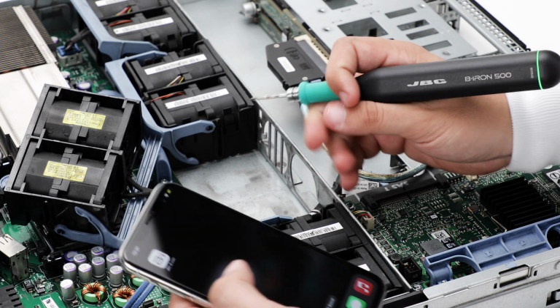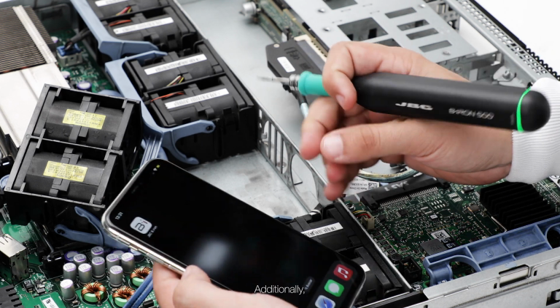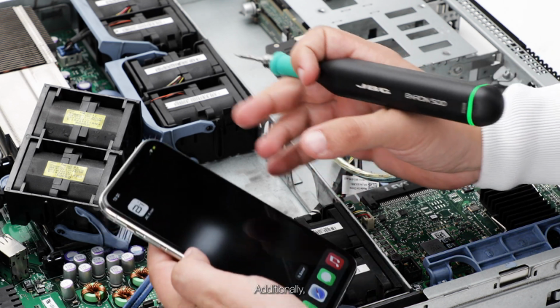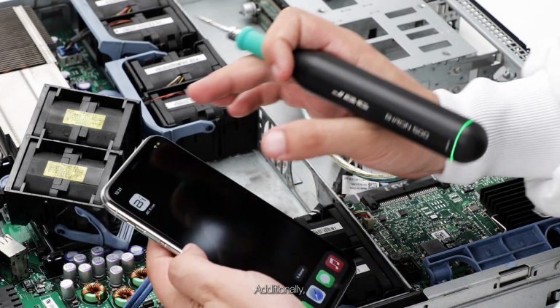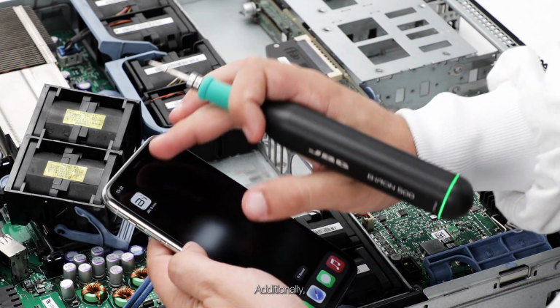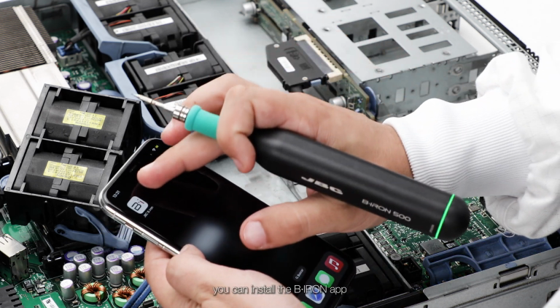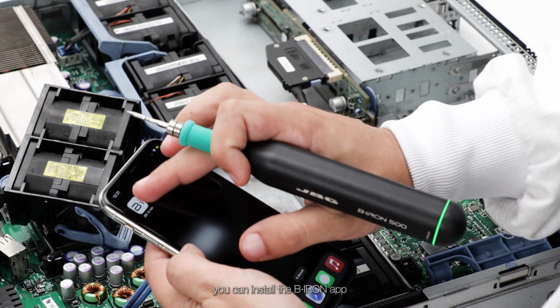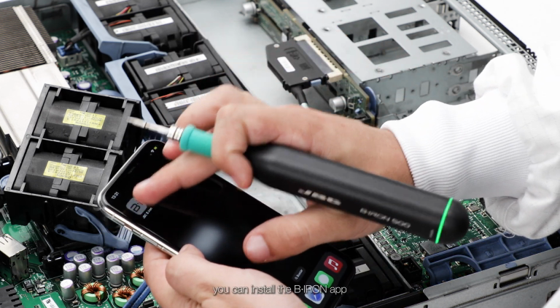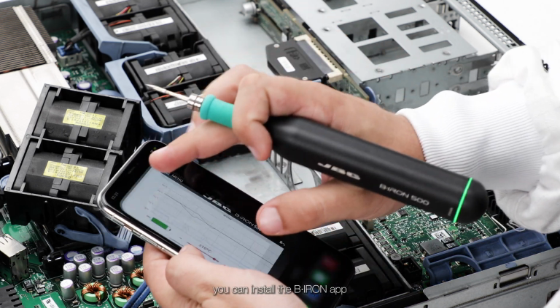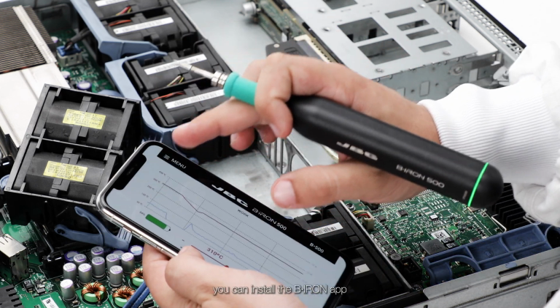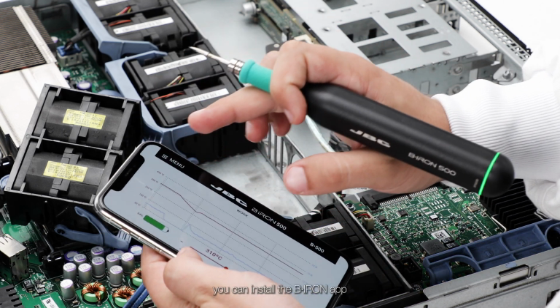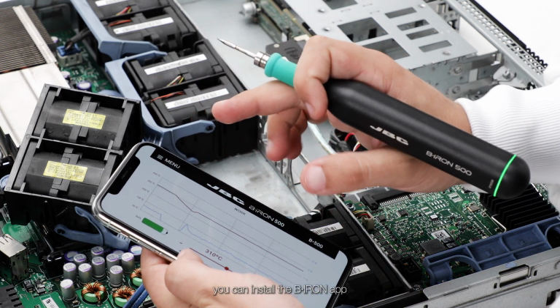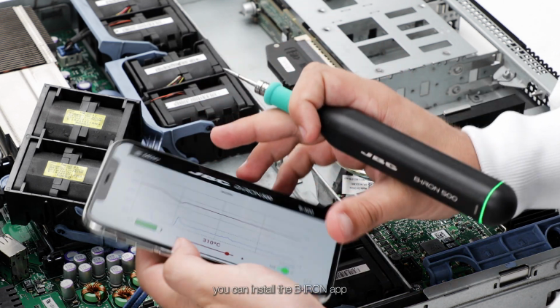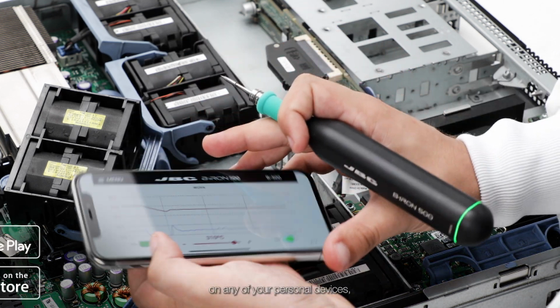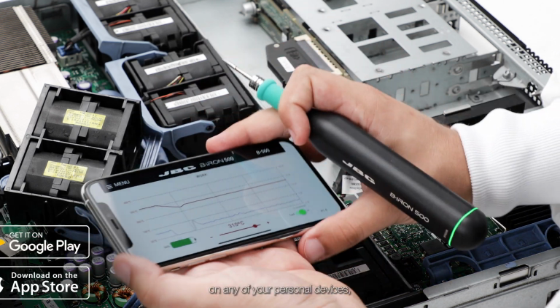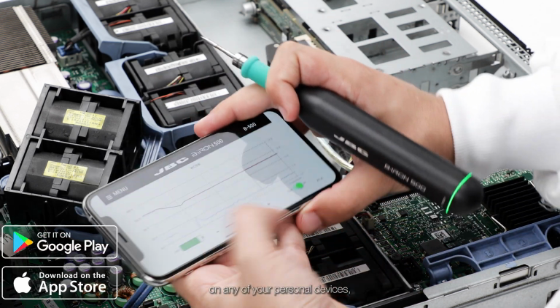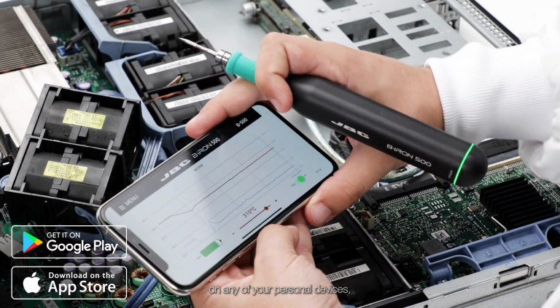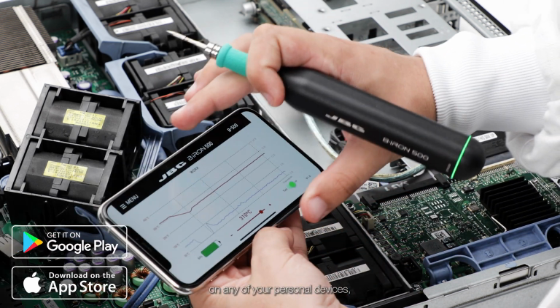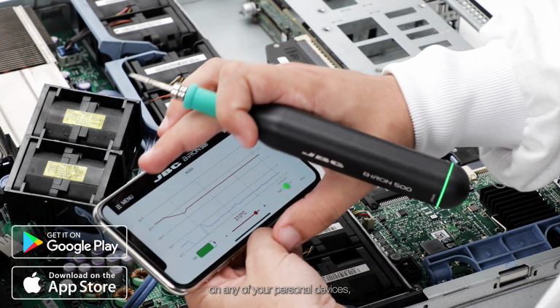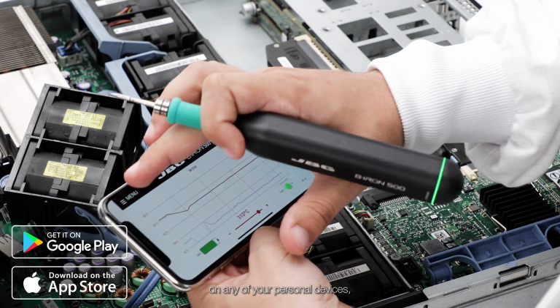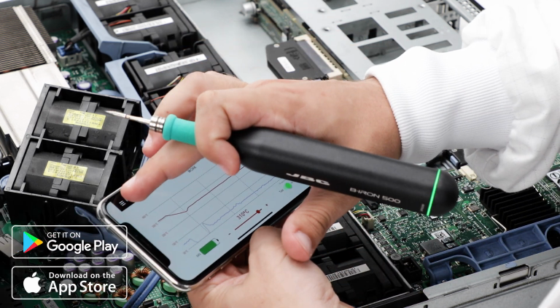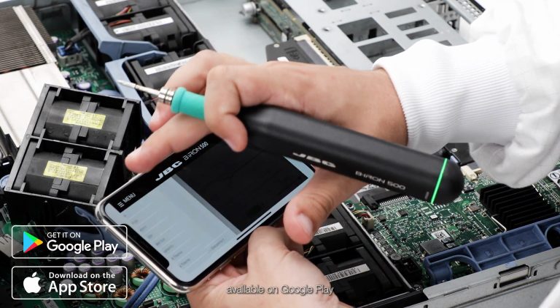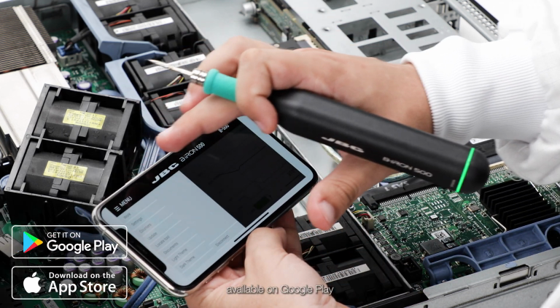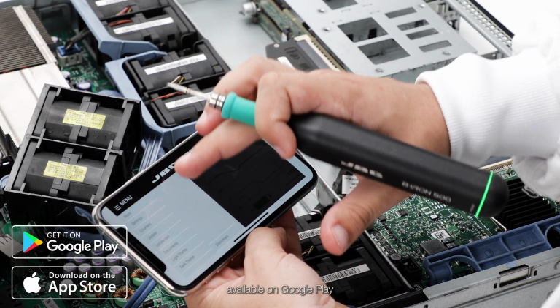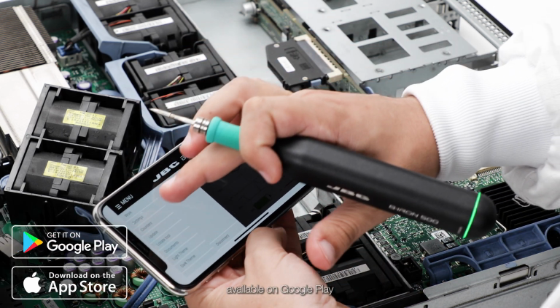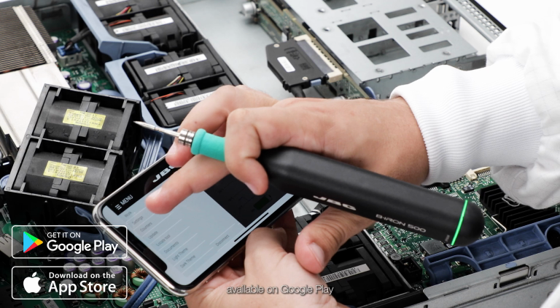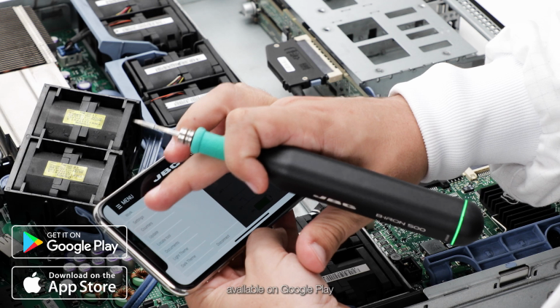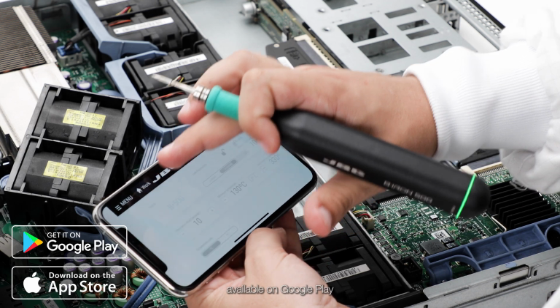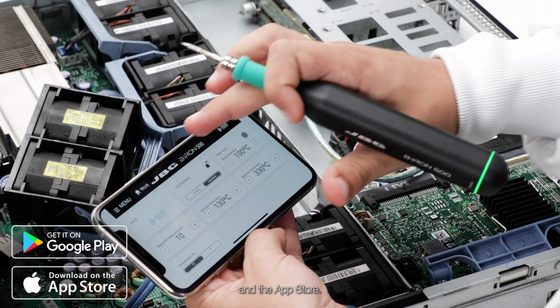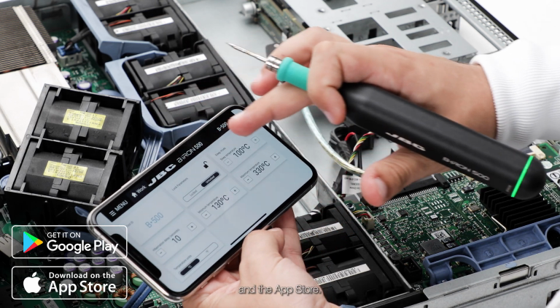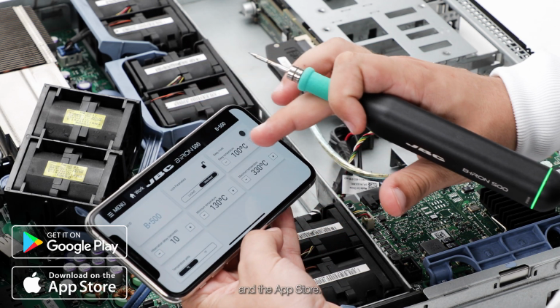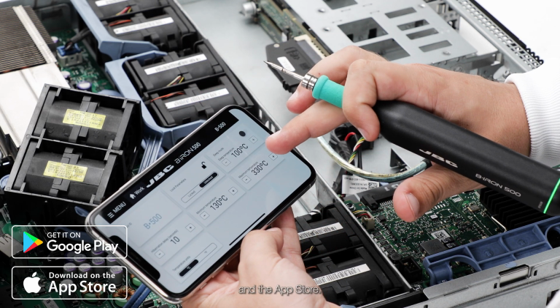Additionally, you can install the BeIron app on any of your personal devices, available on Google Play and the App Store.